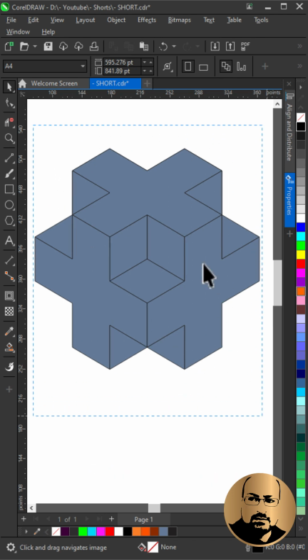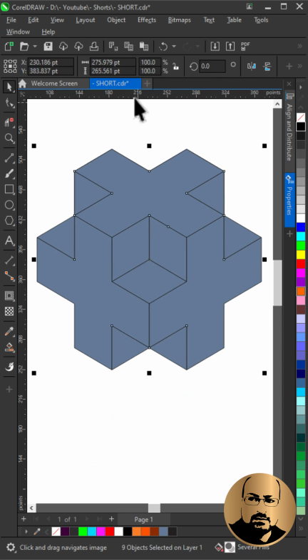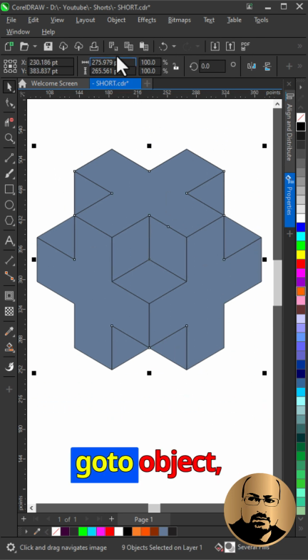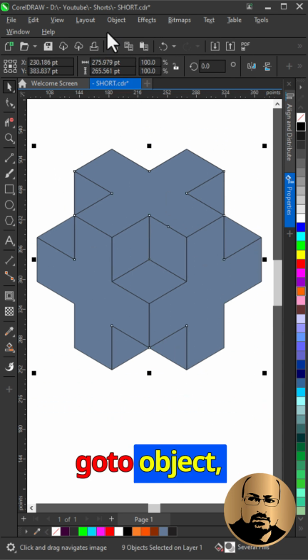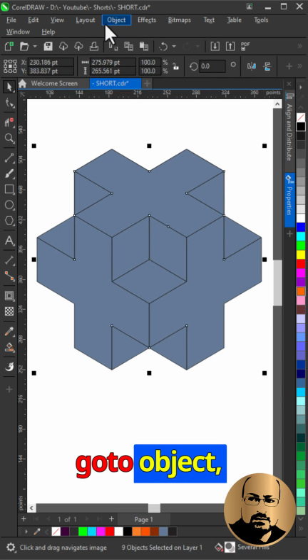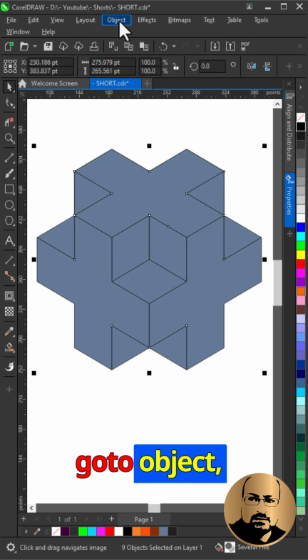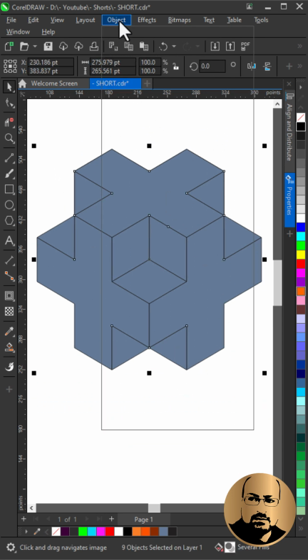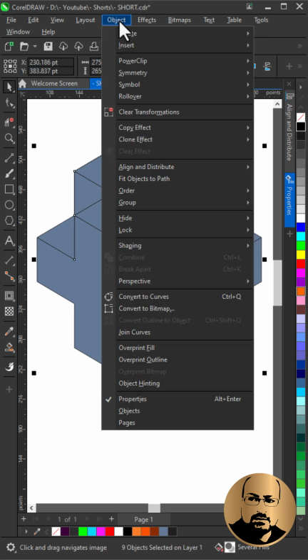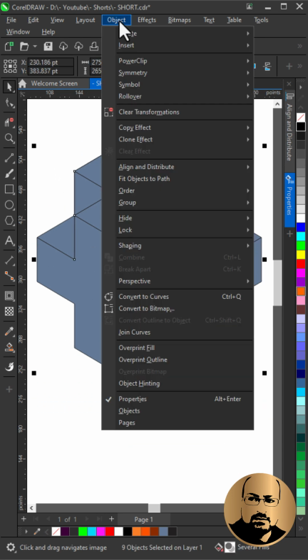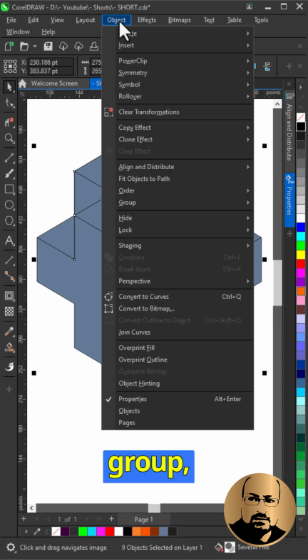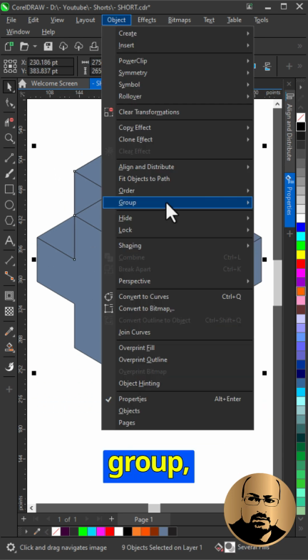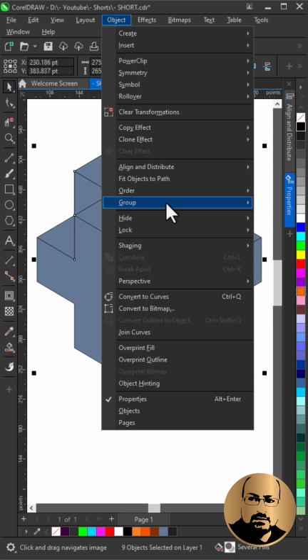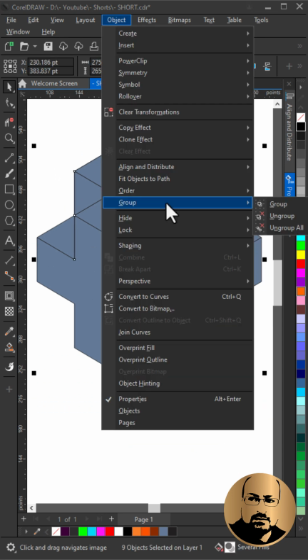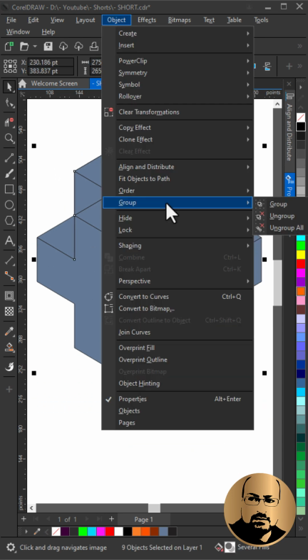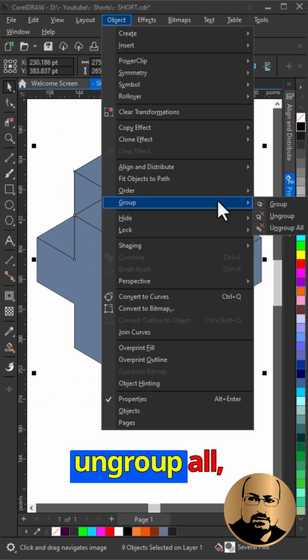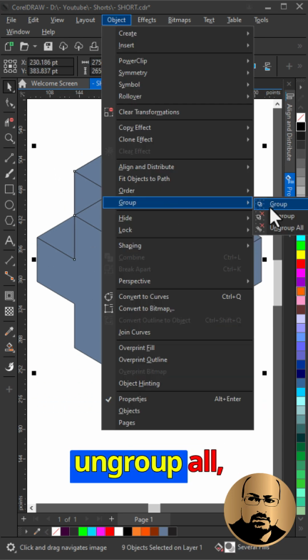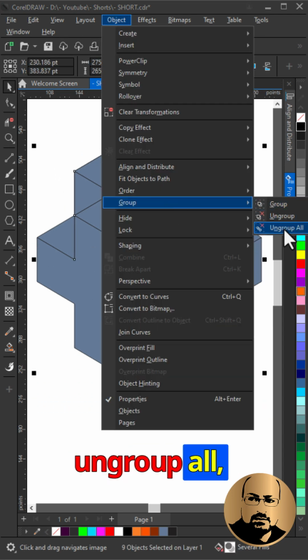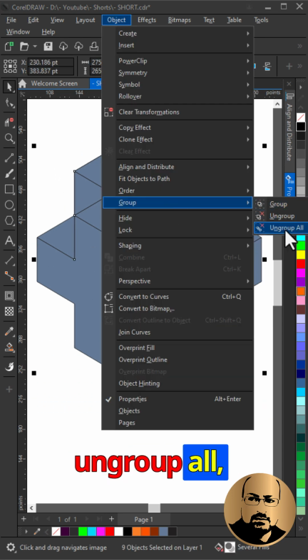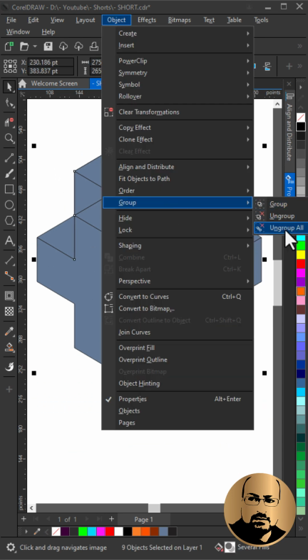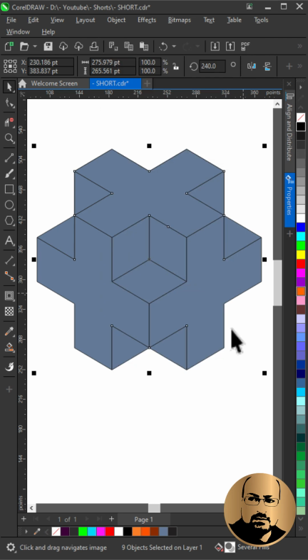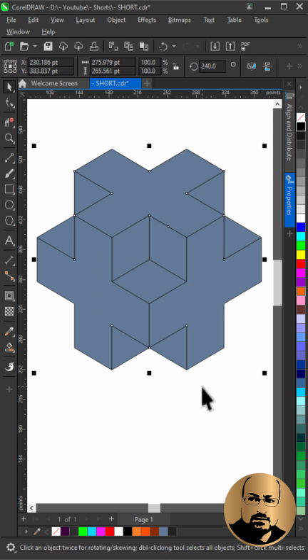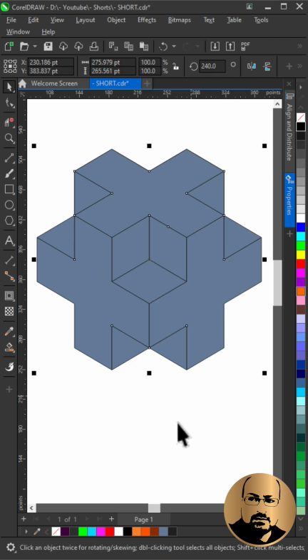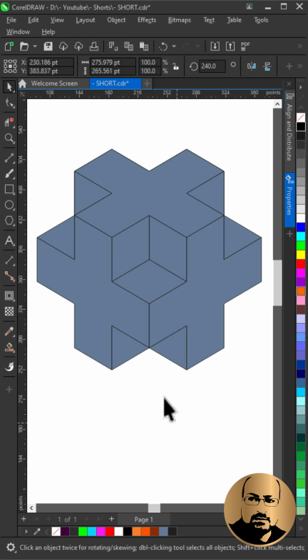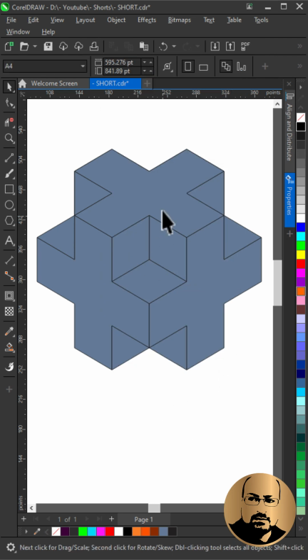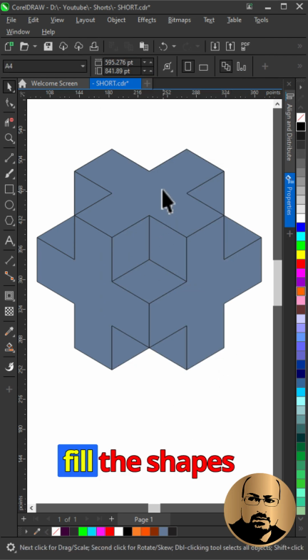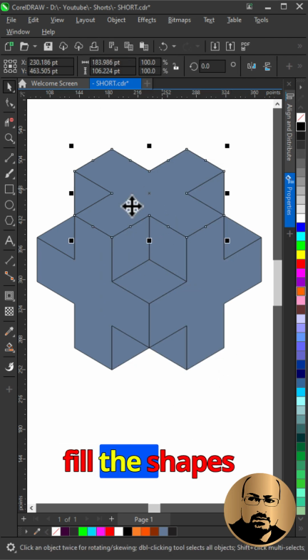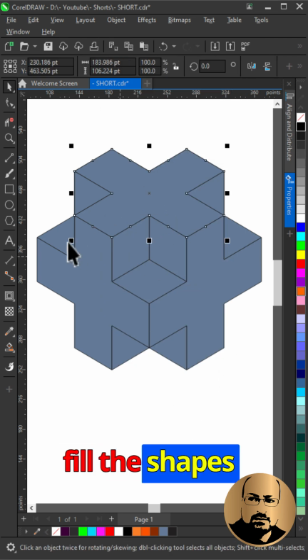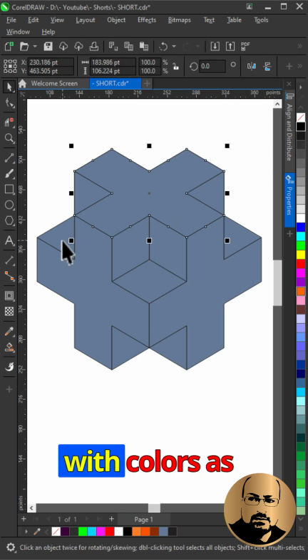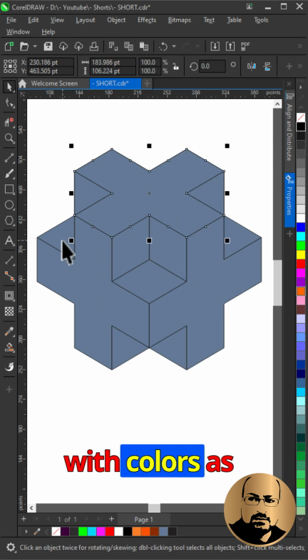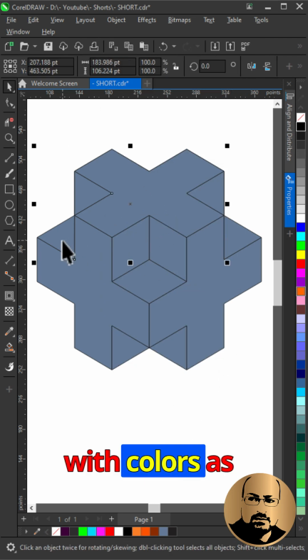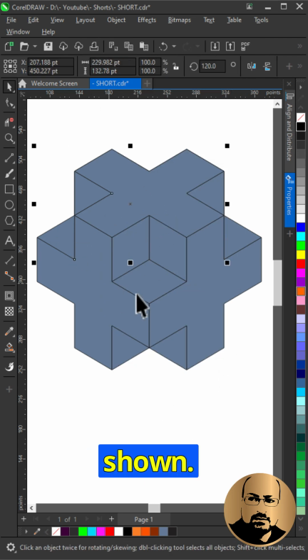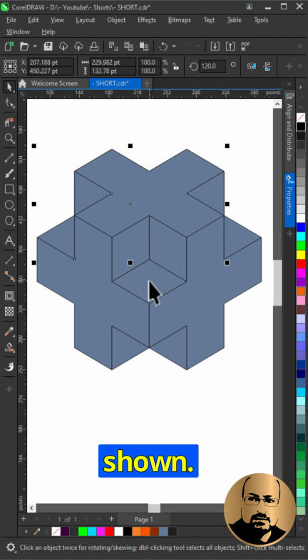Go to Object, then Group, then Ungroup All. Fill the shapes with colors as shown.